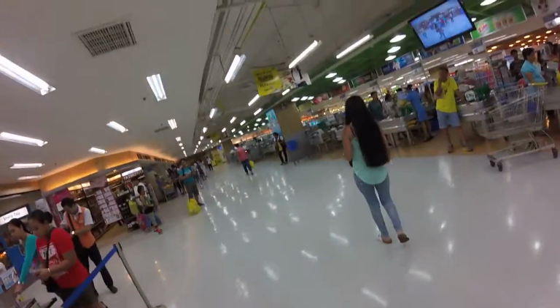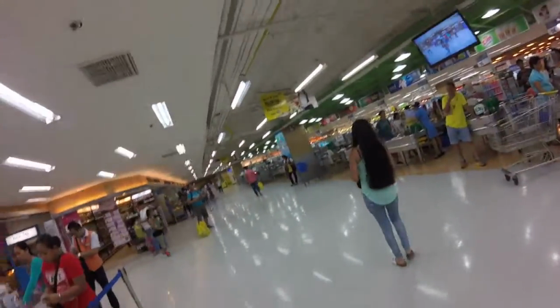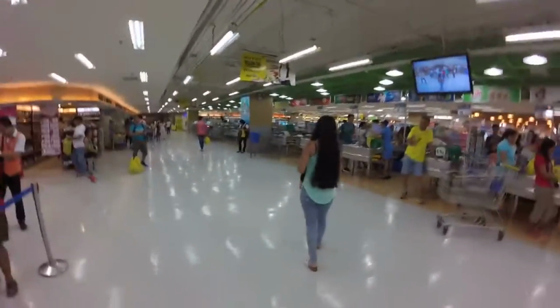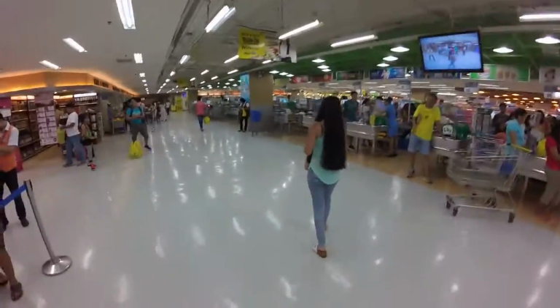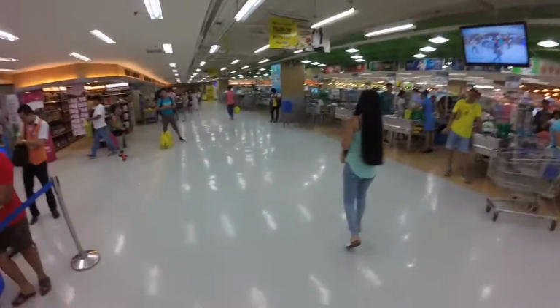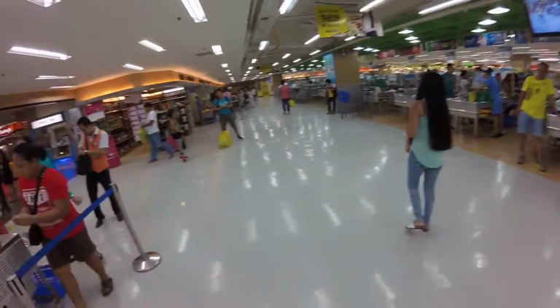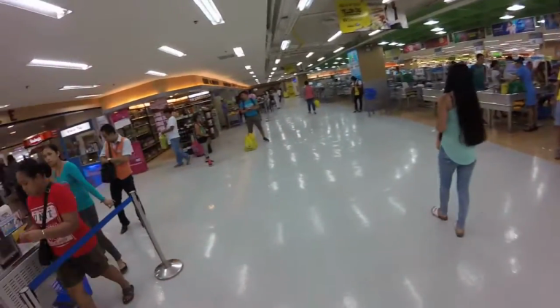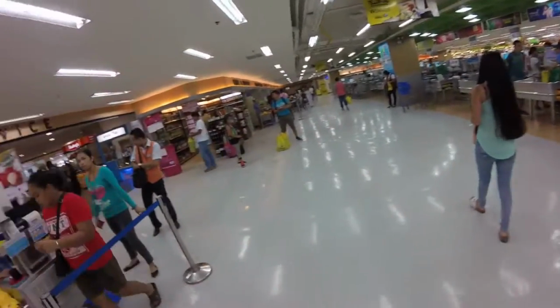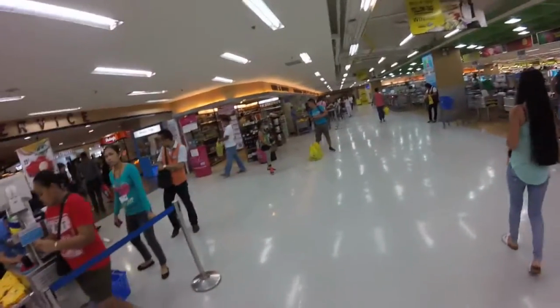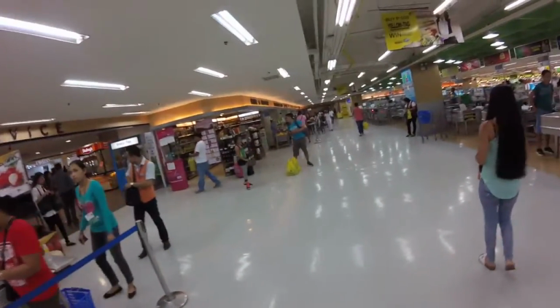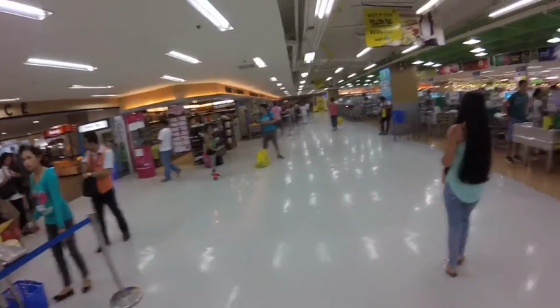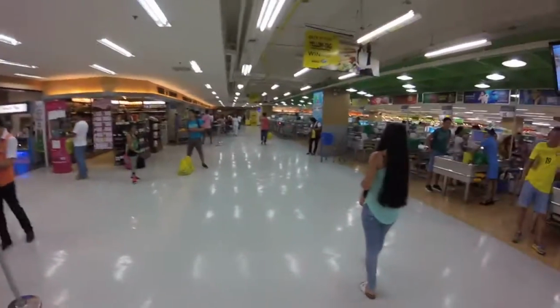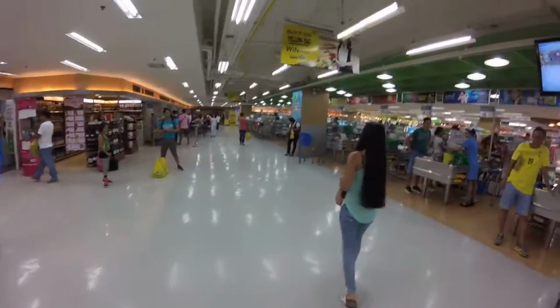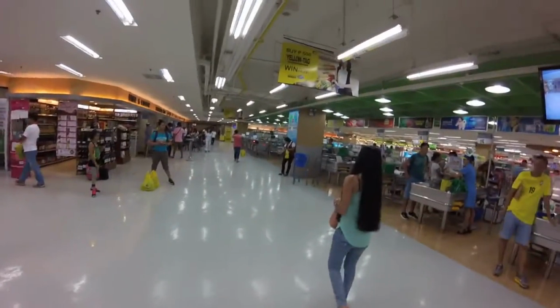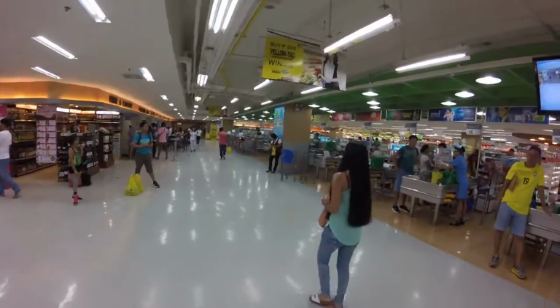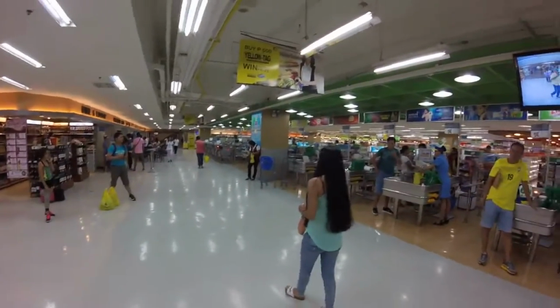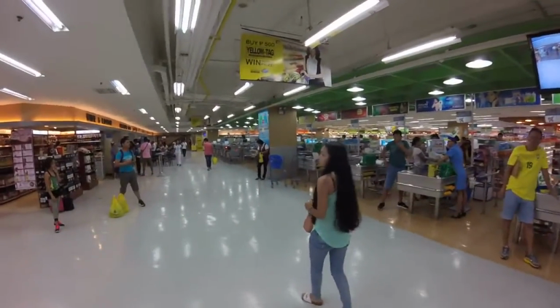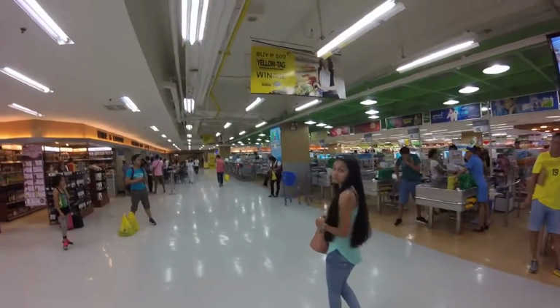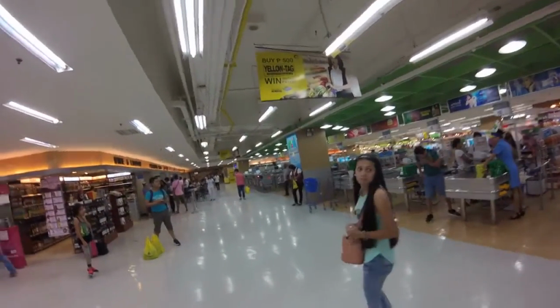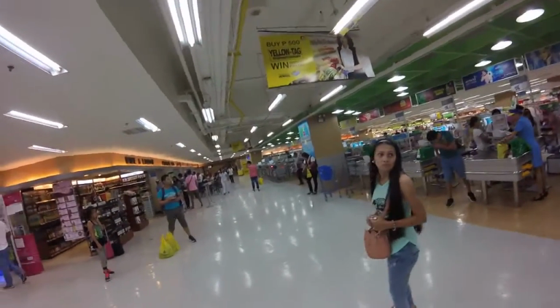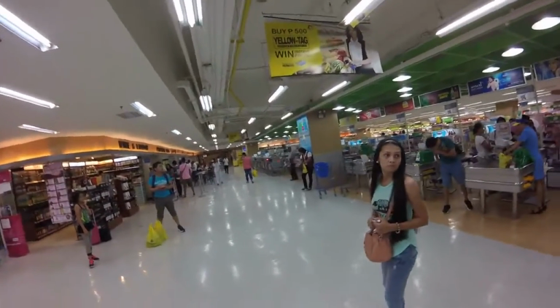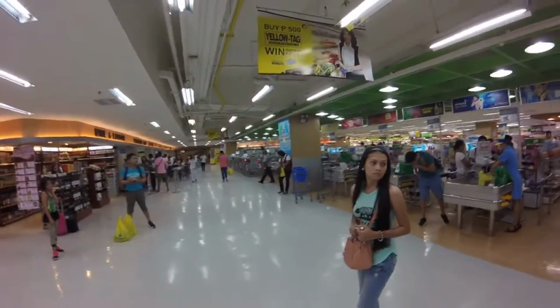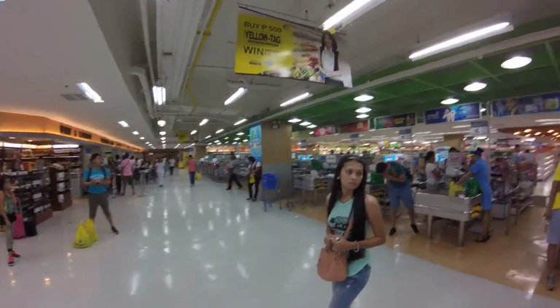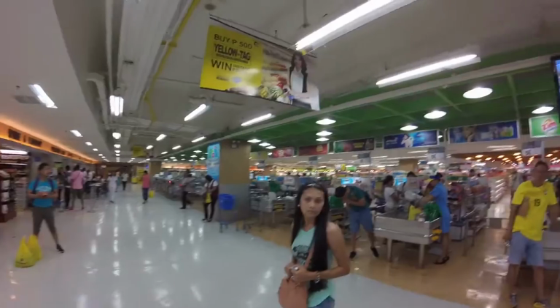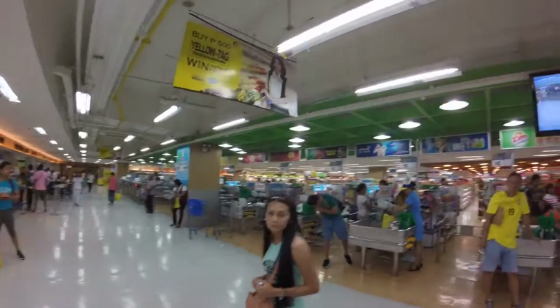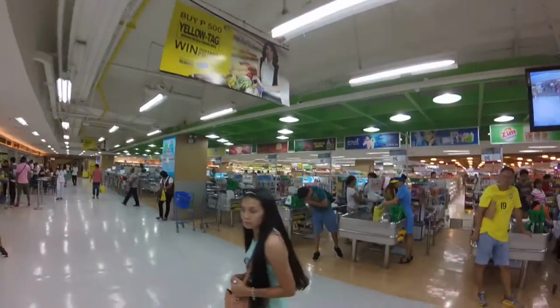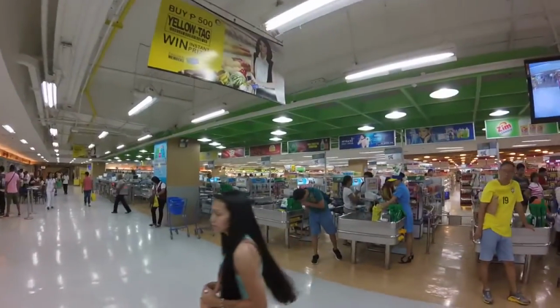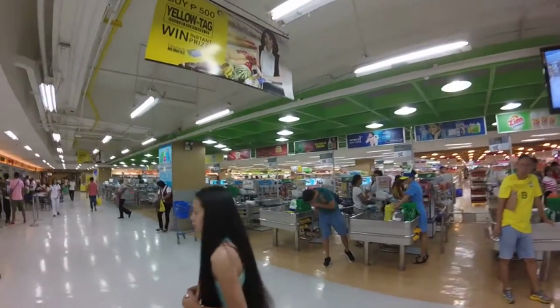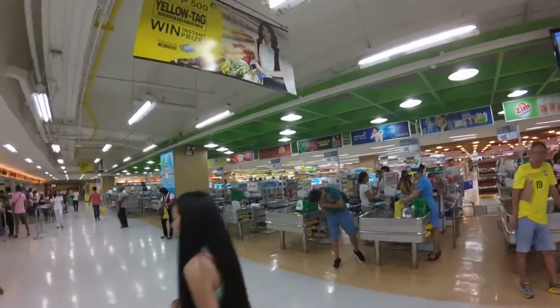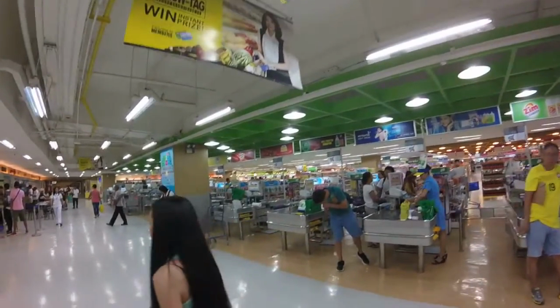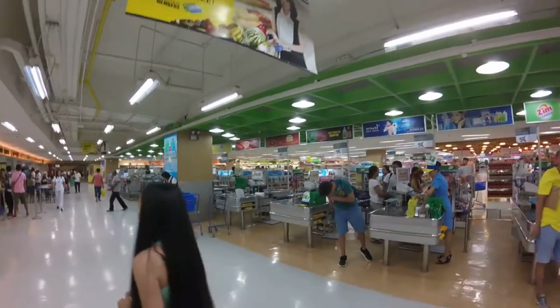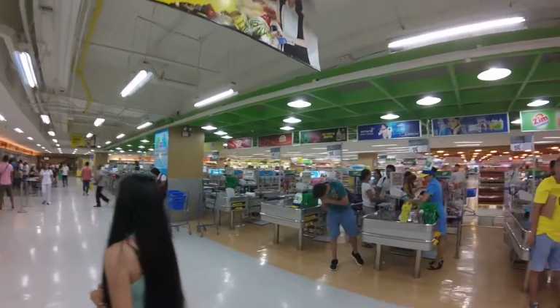This is the grocery store at the SM Mall, just to show you how big it is and everything.